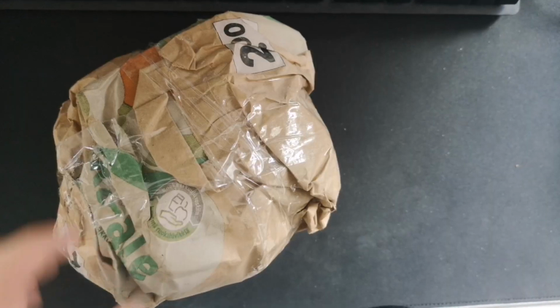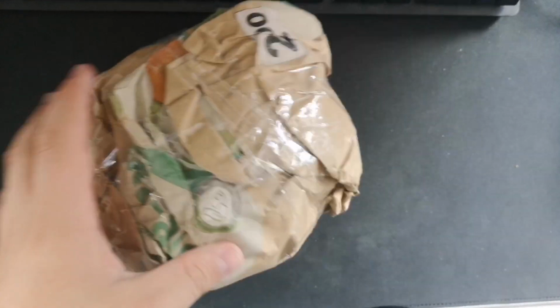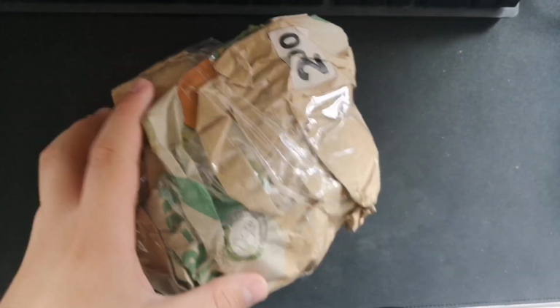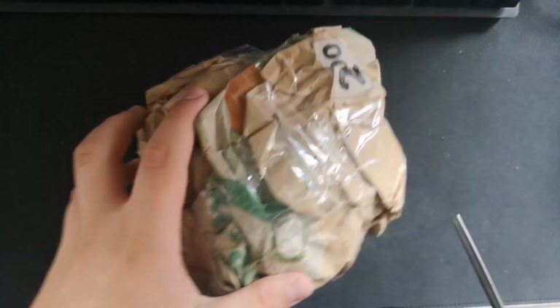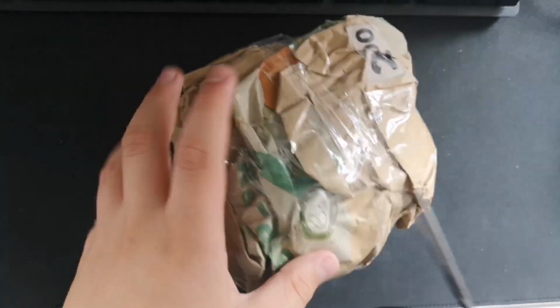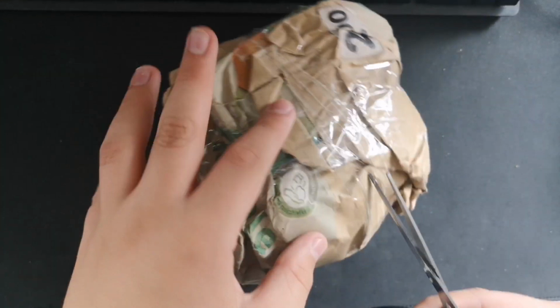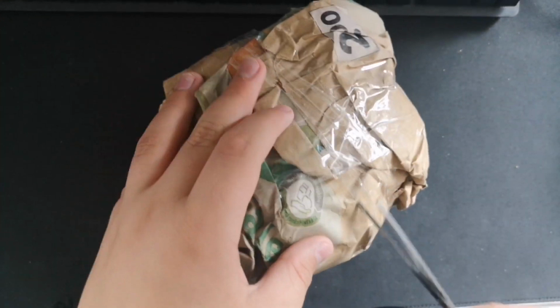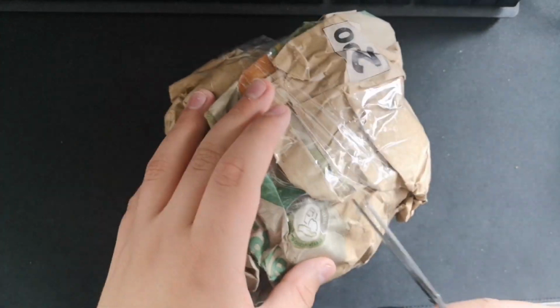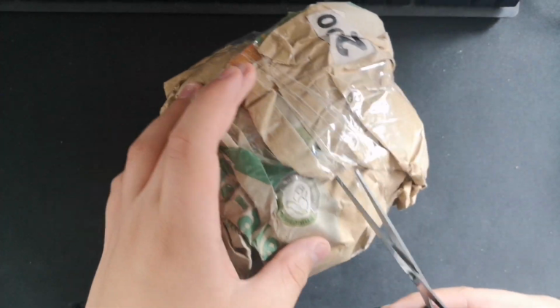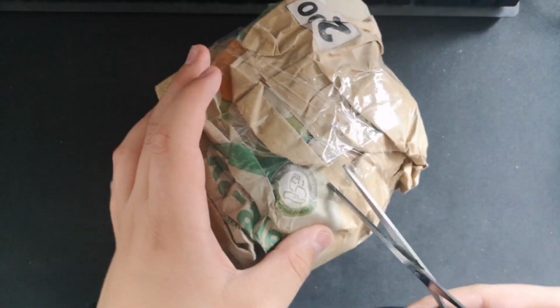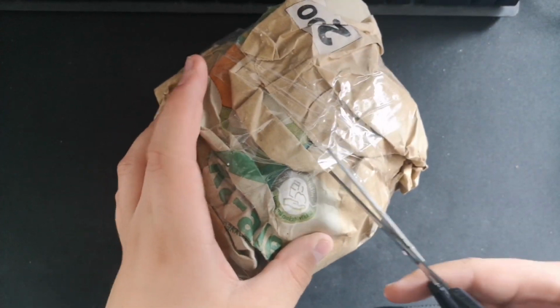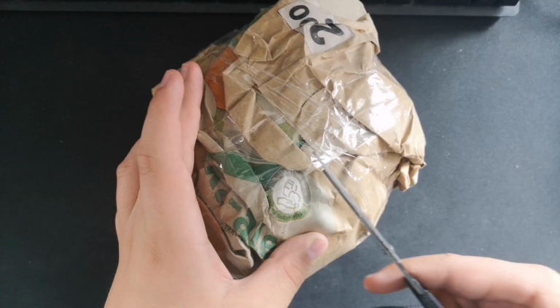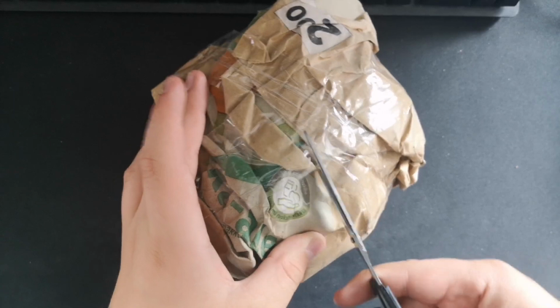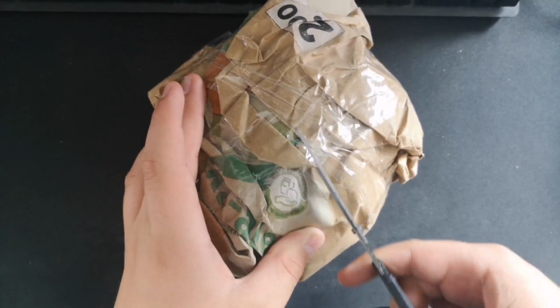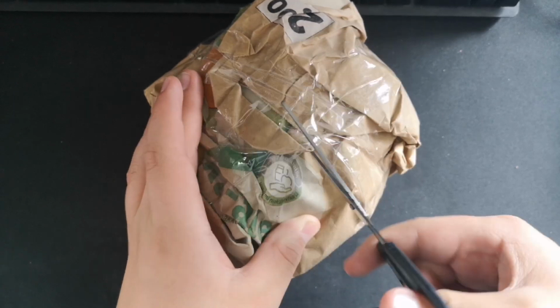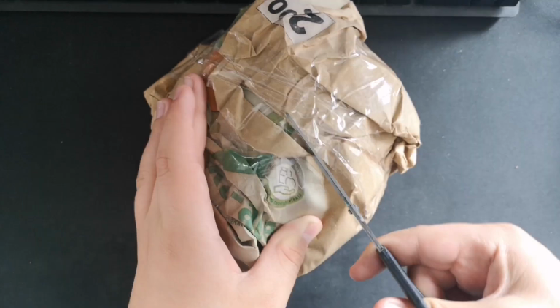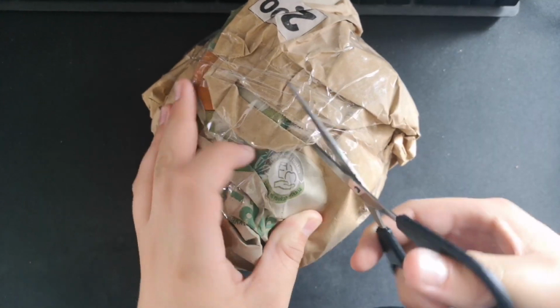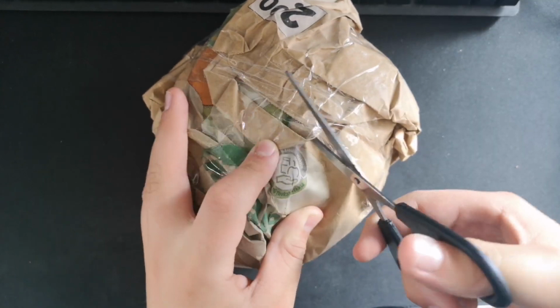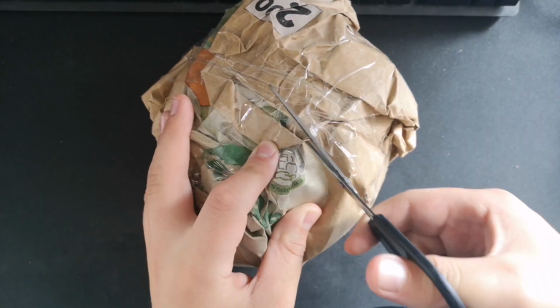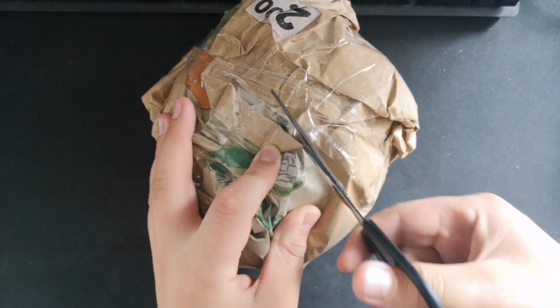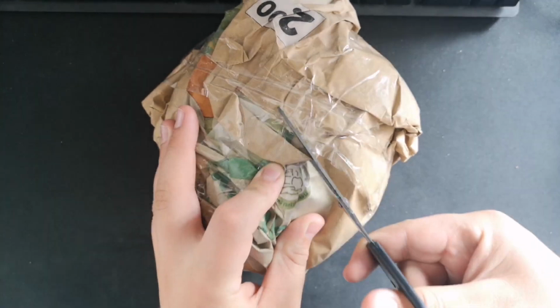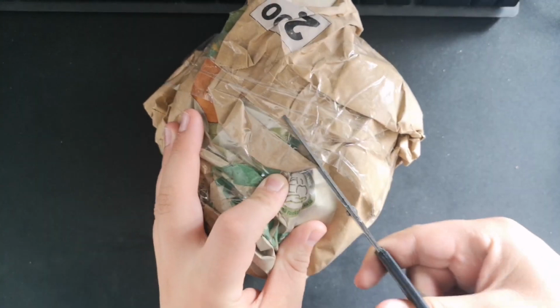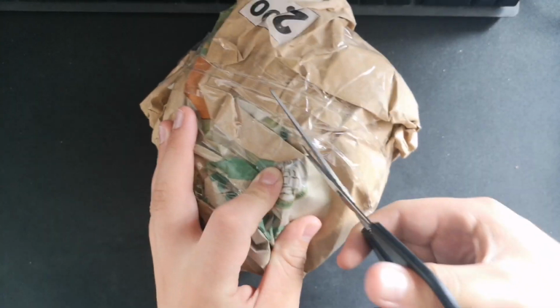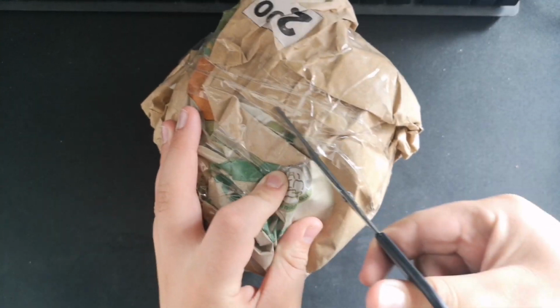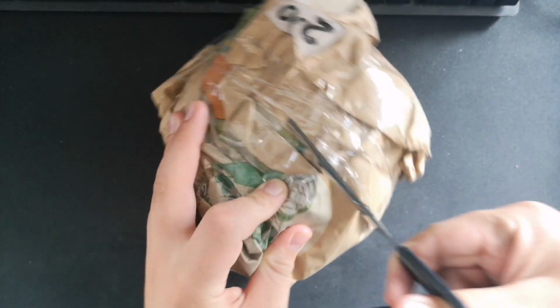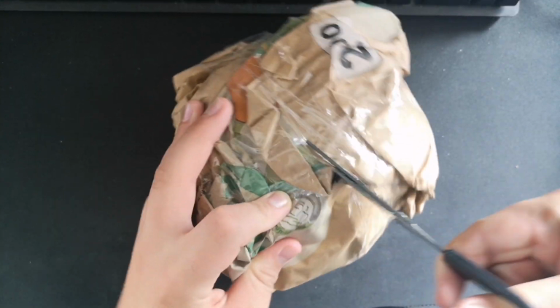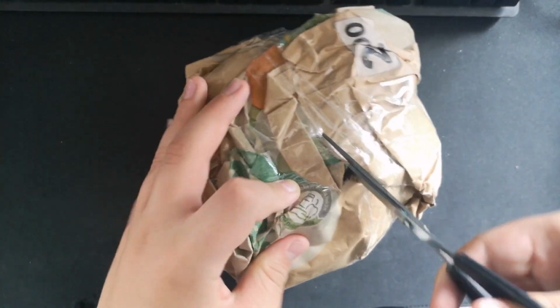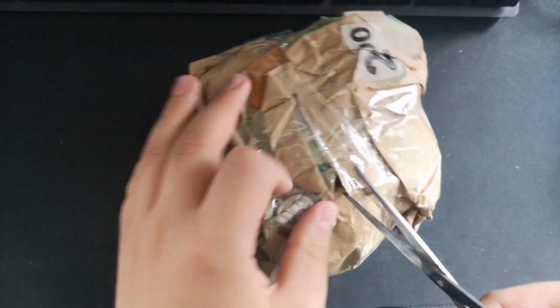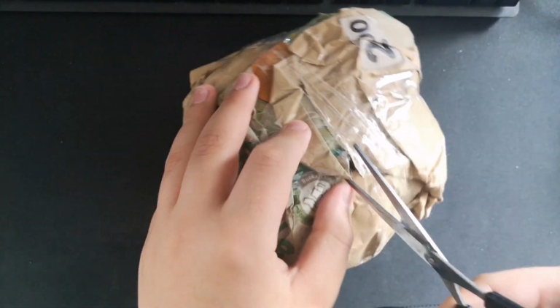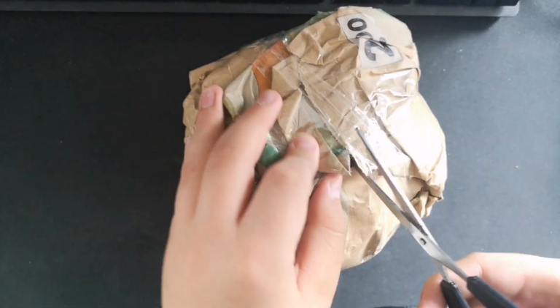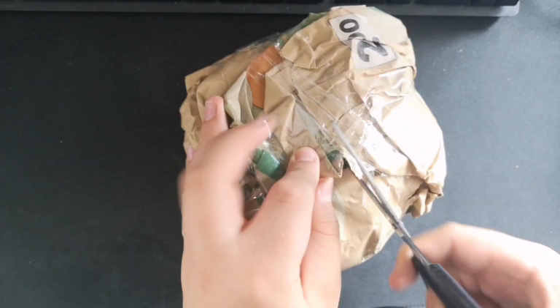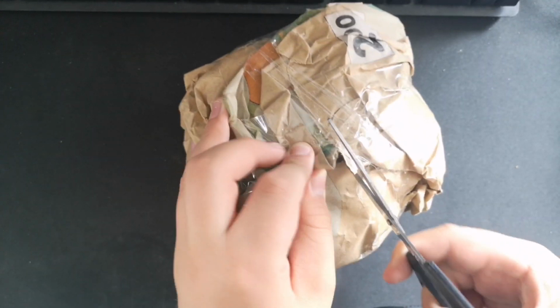I just got my scissors, so now I'll unbox it.